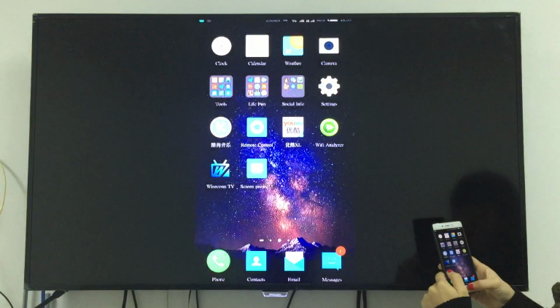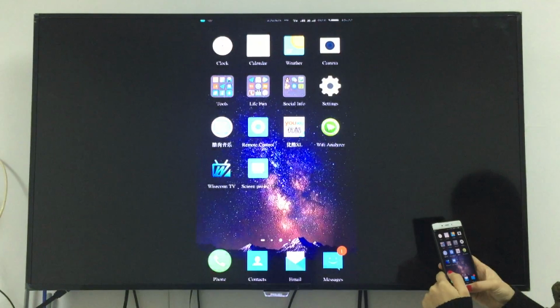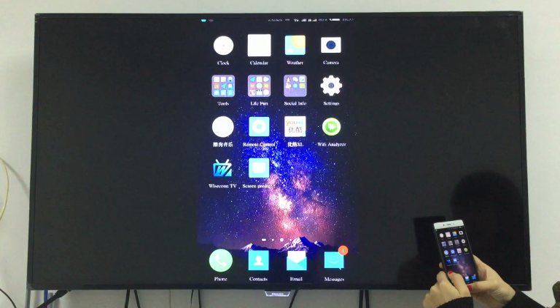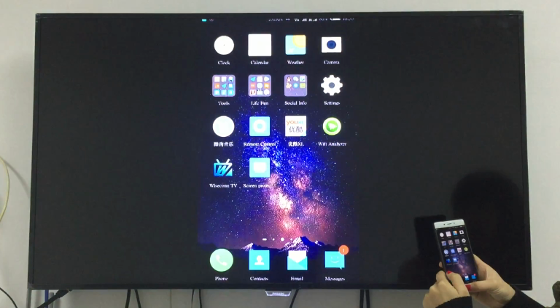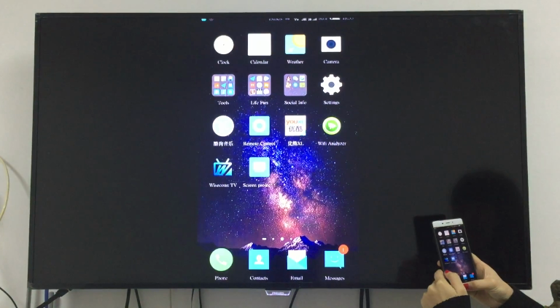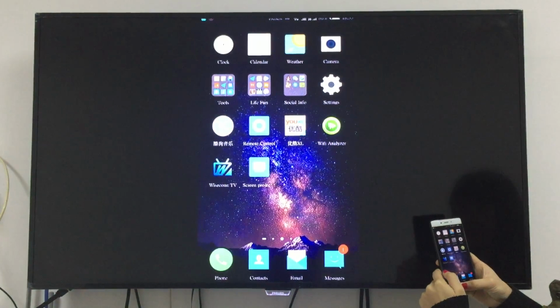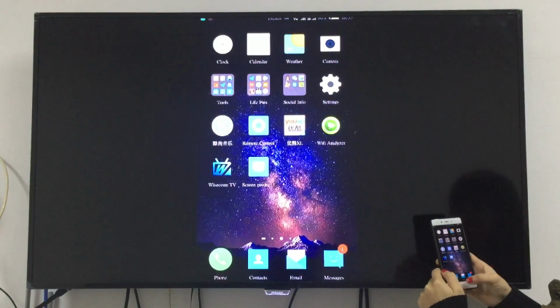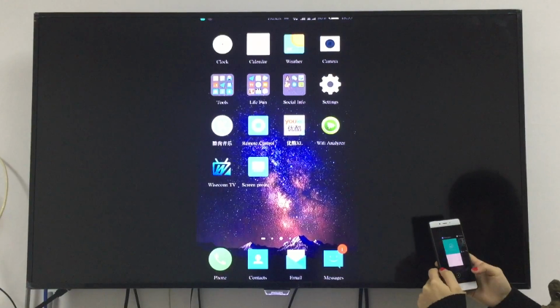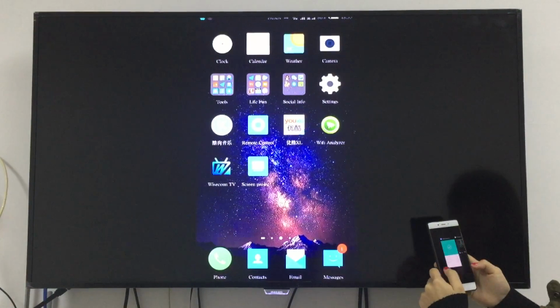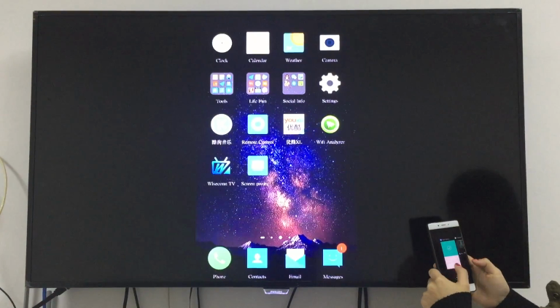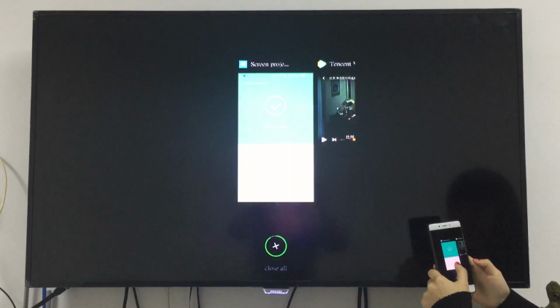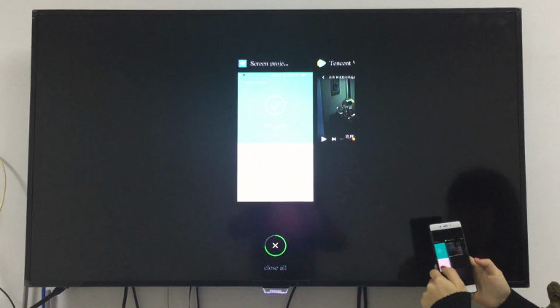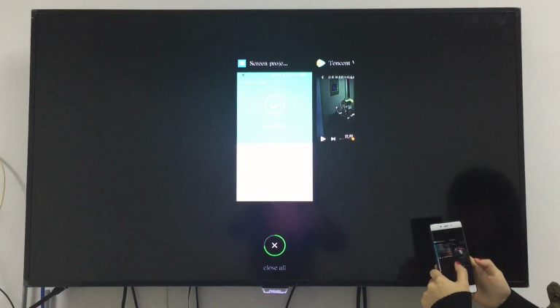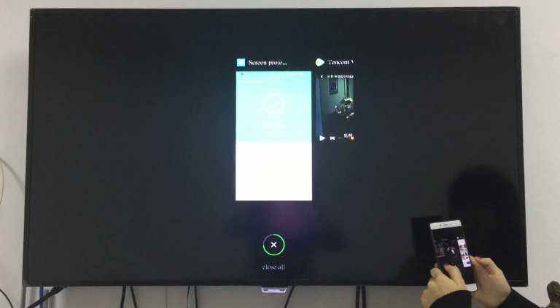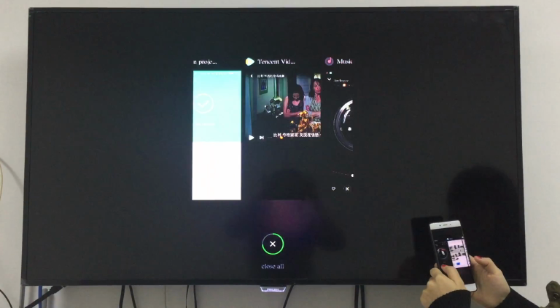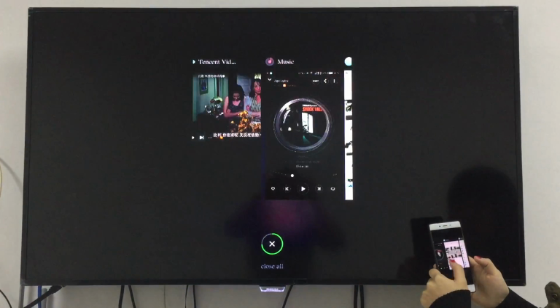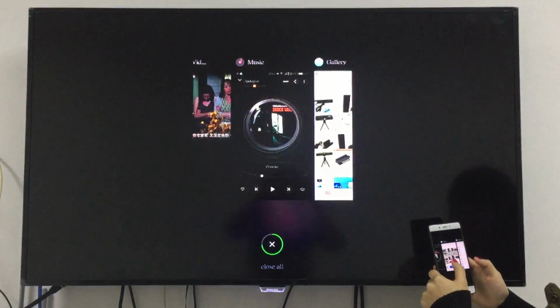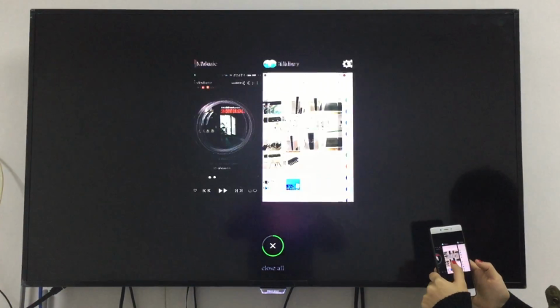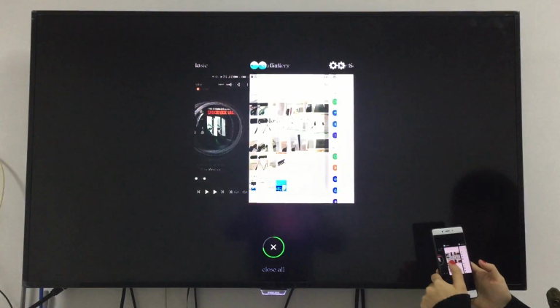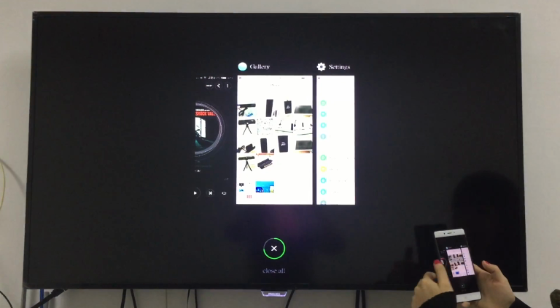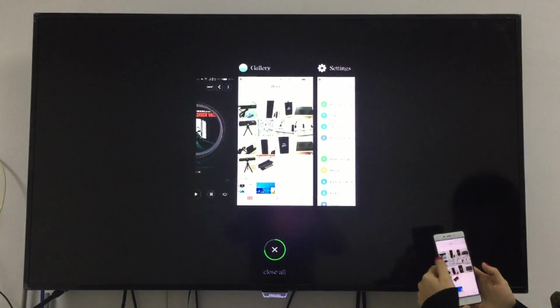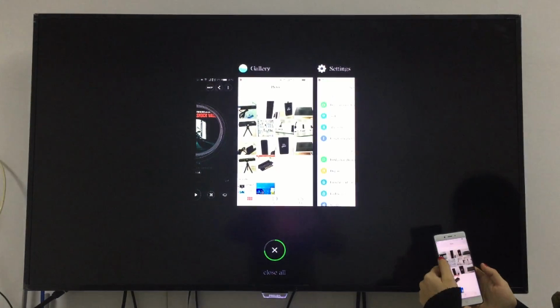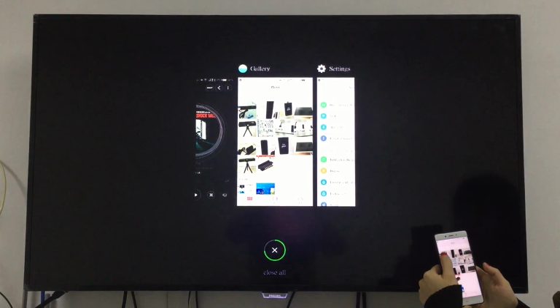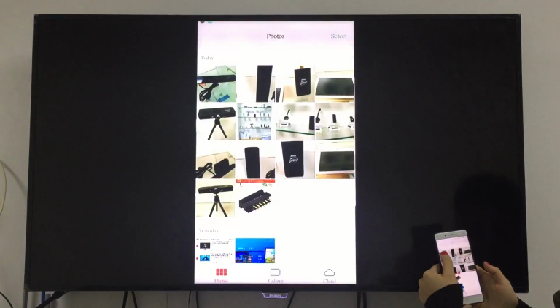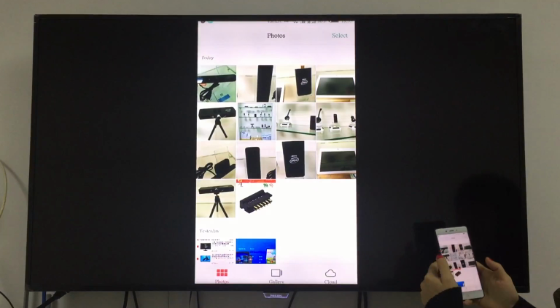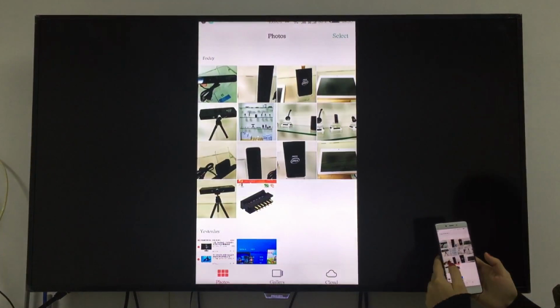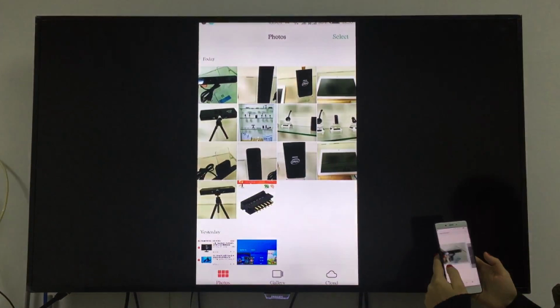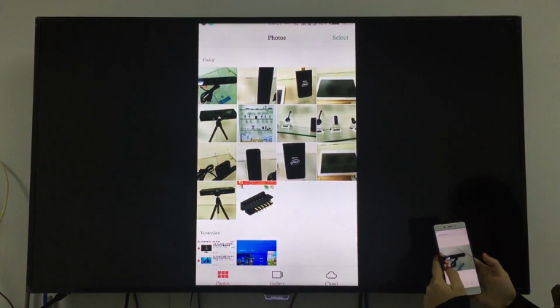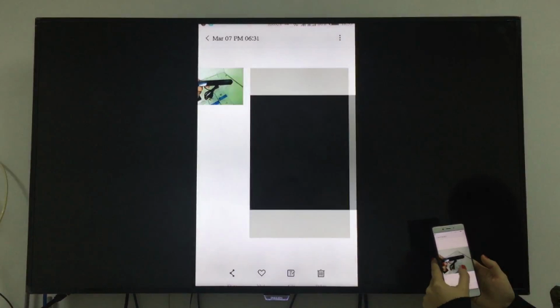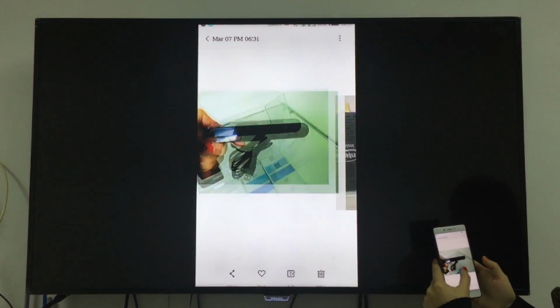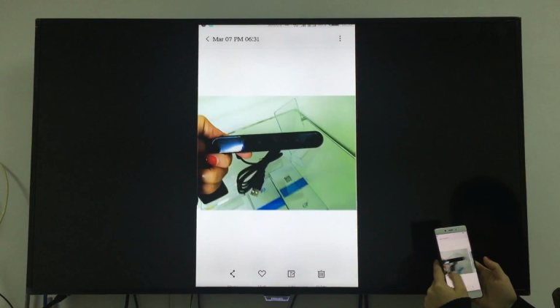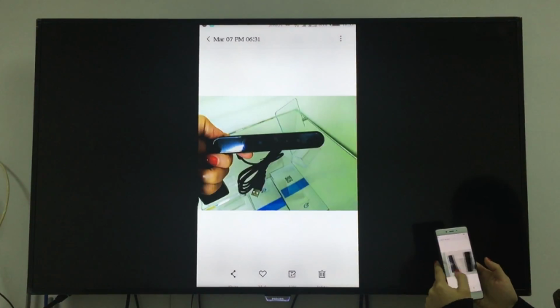First, let's see some pictures from the phone. This is our product.